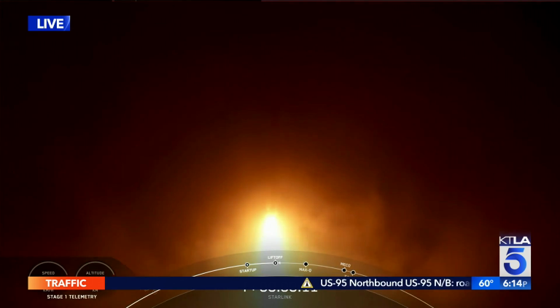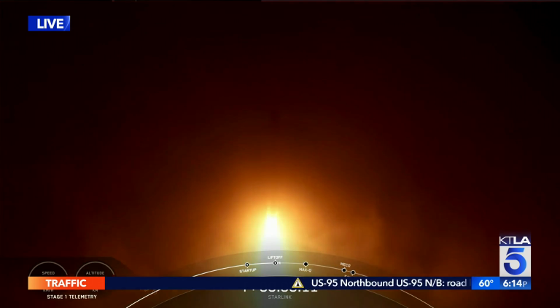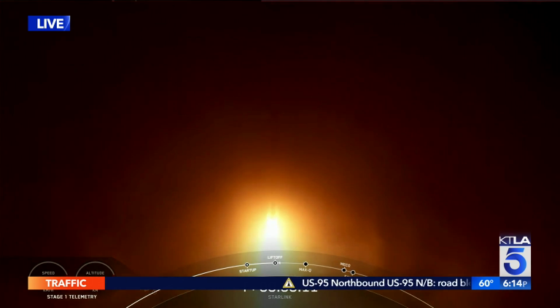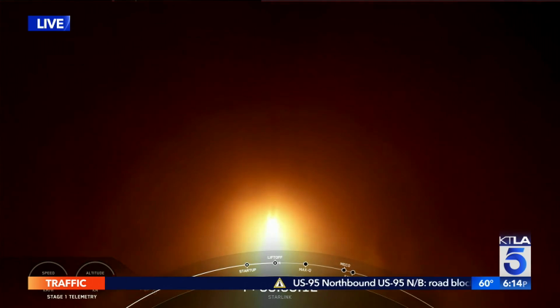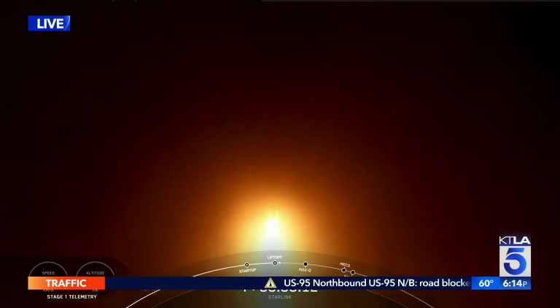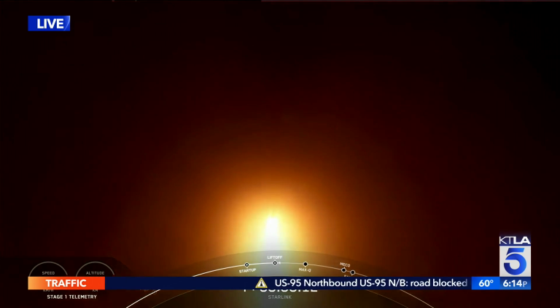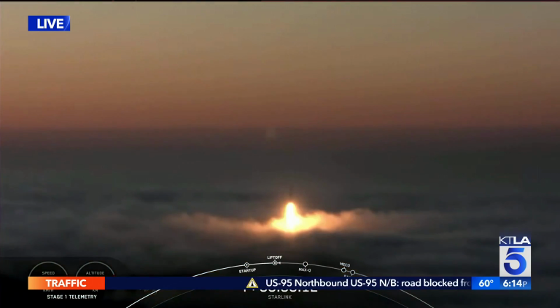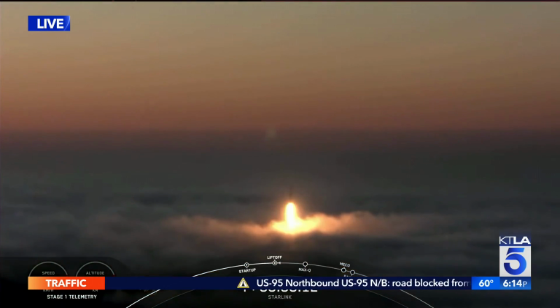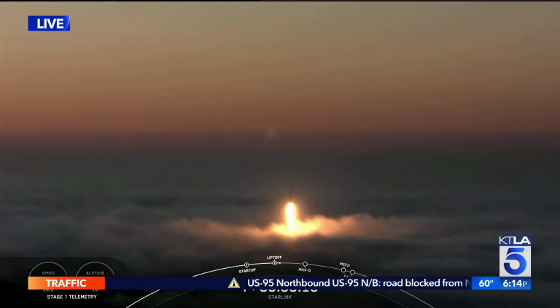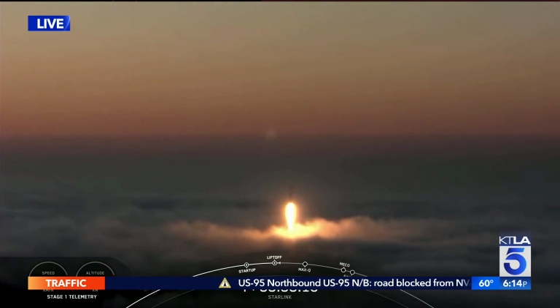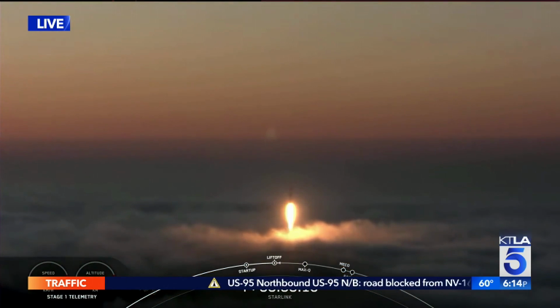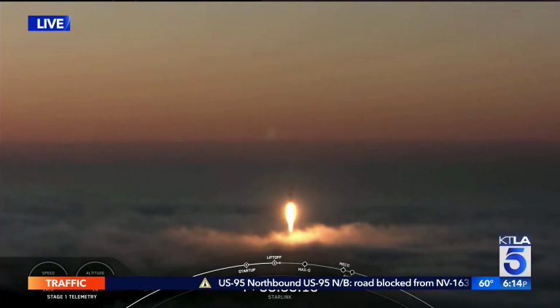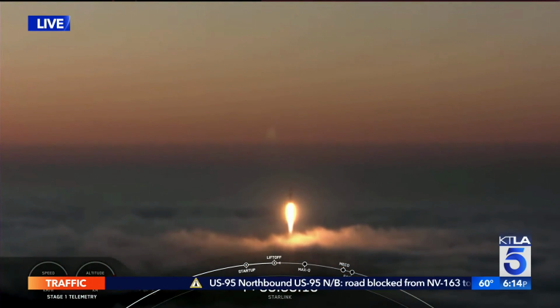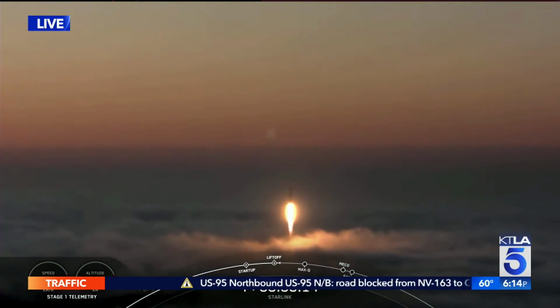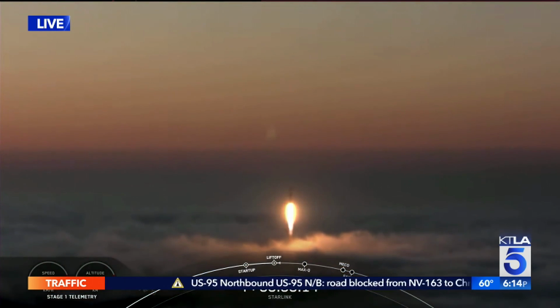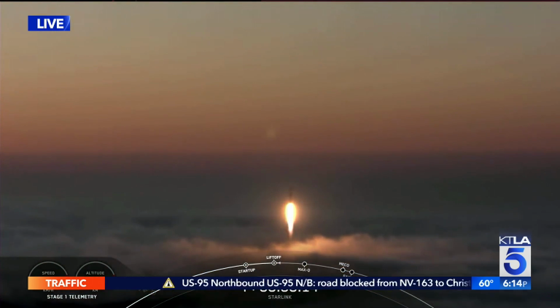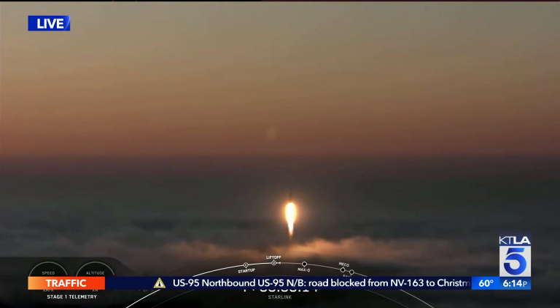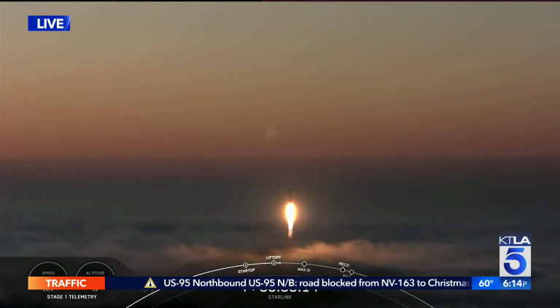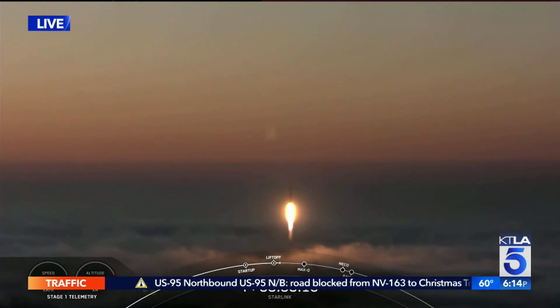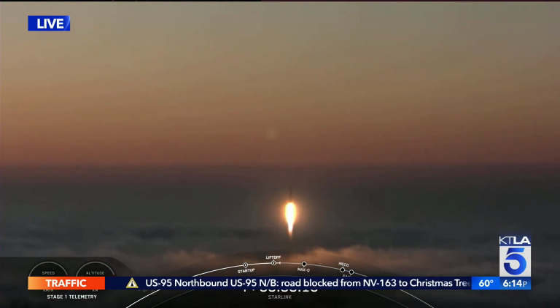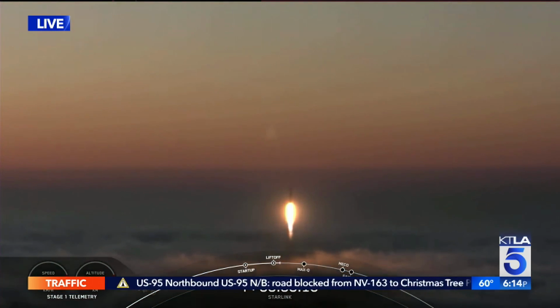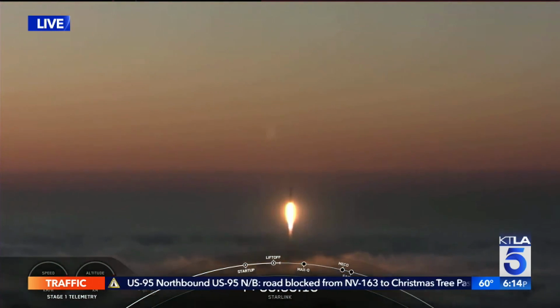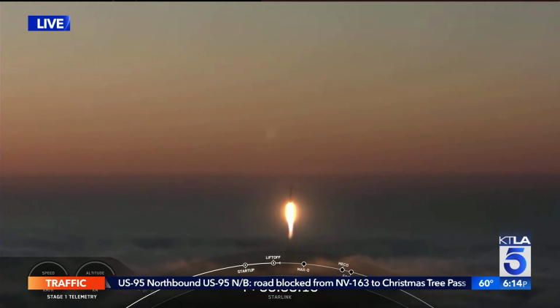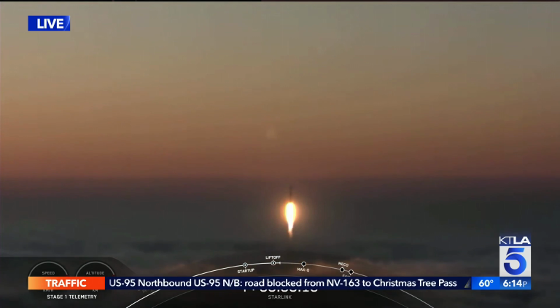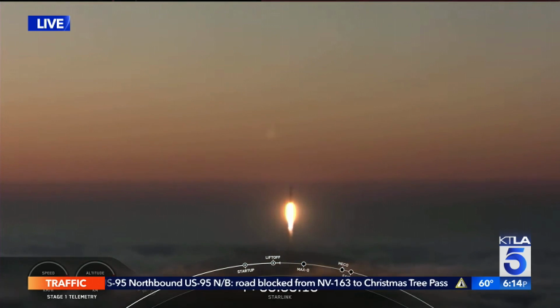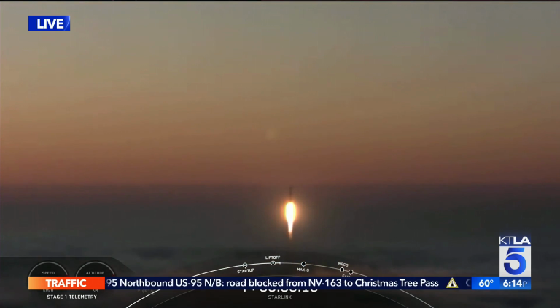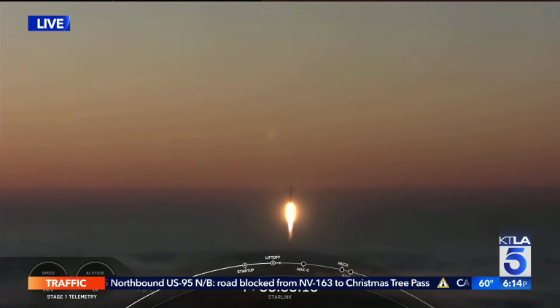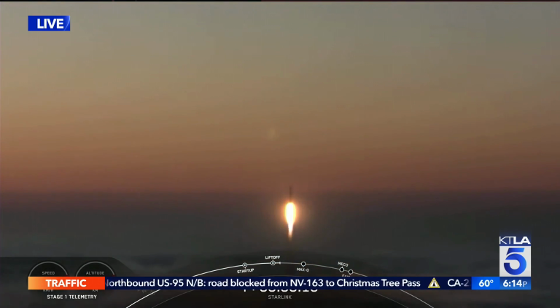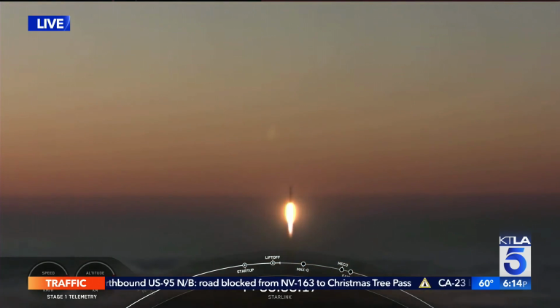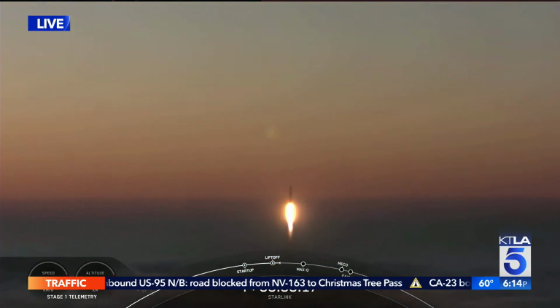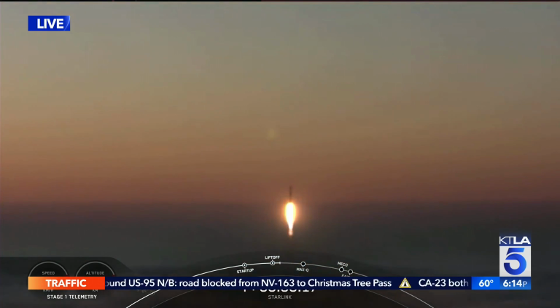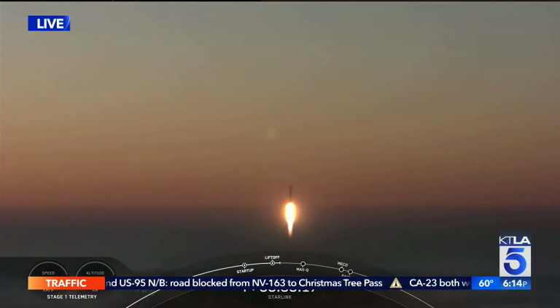Vehicle pitching downrange. M1D chamber pressure is nominal.